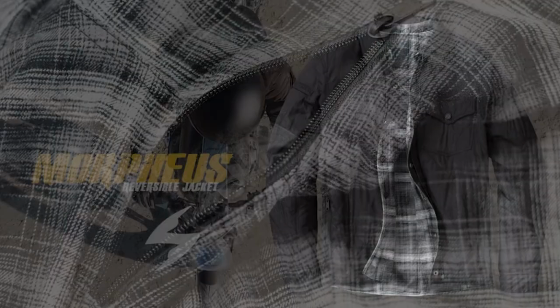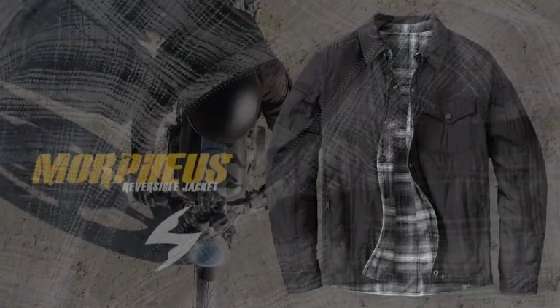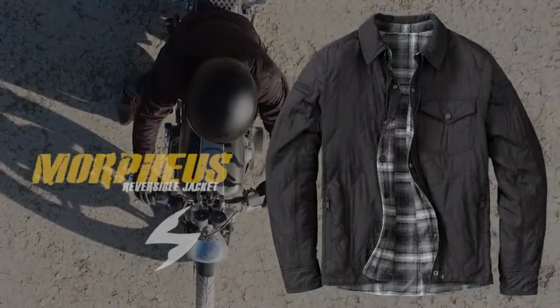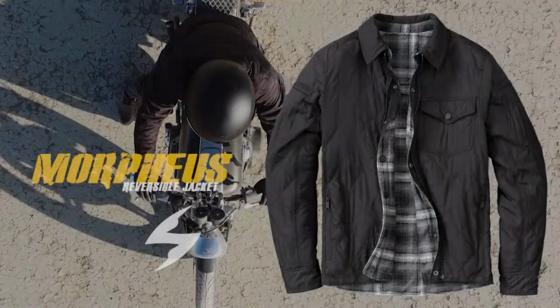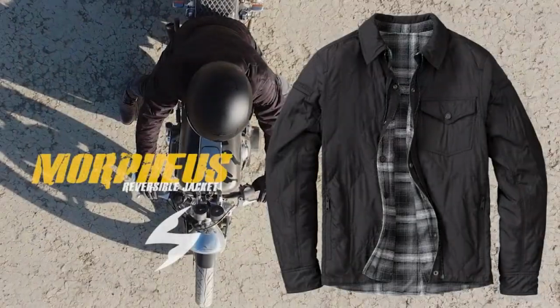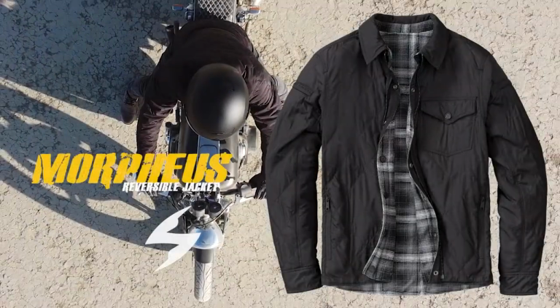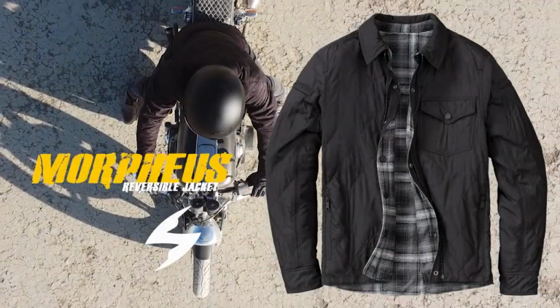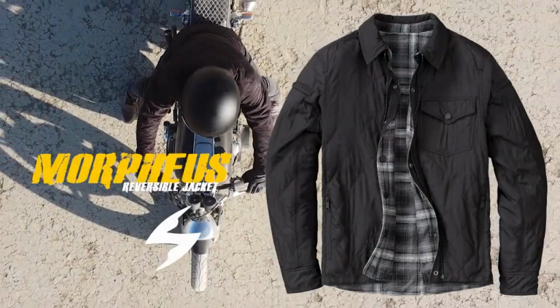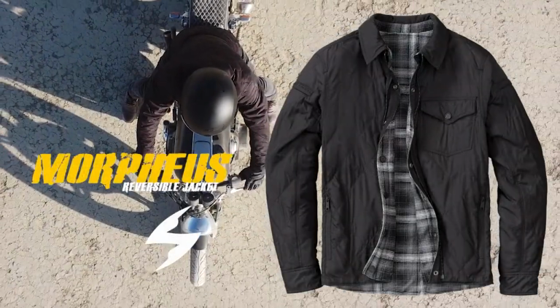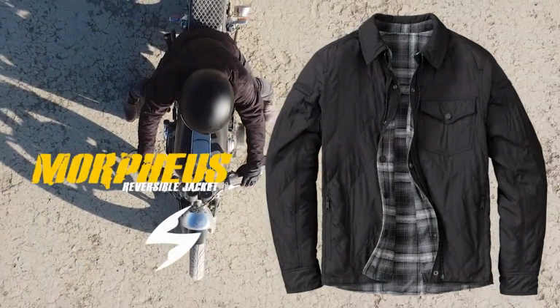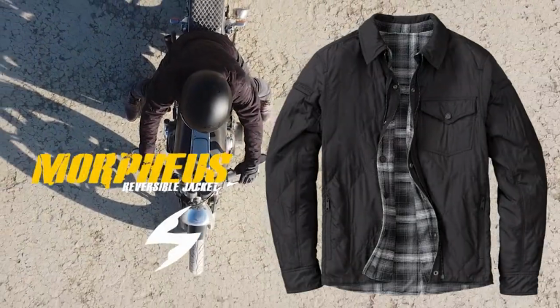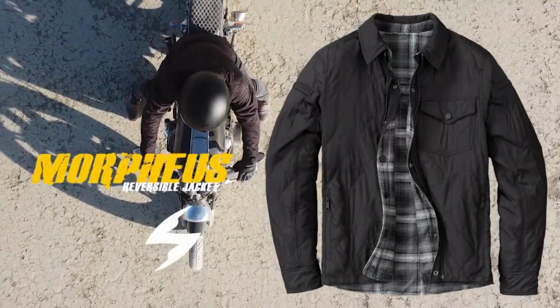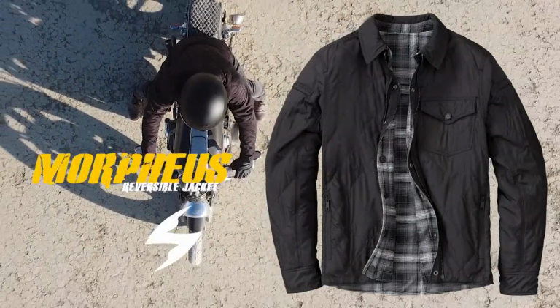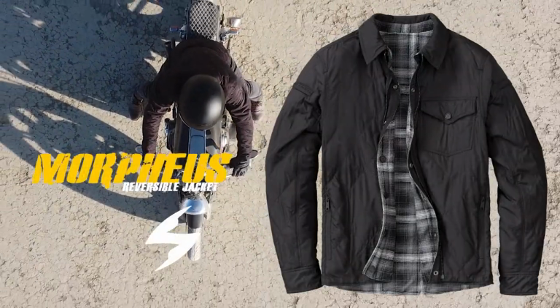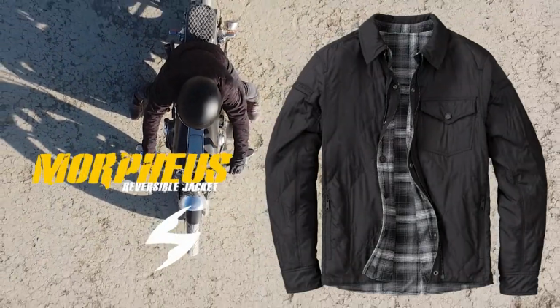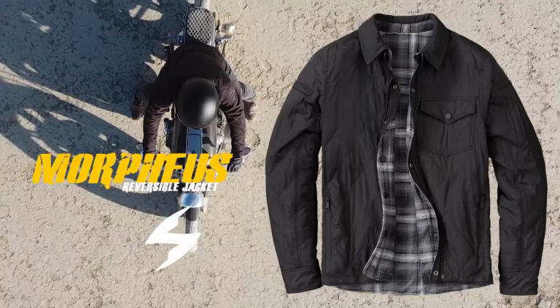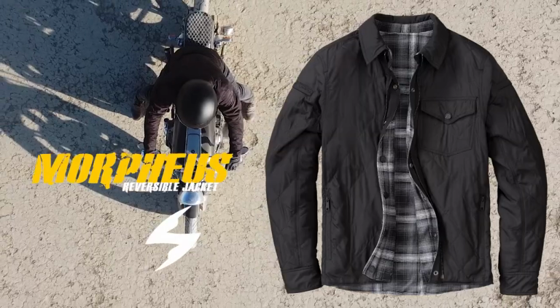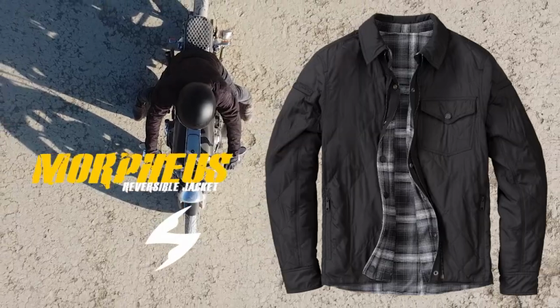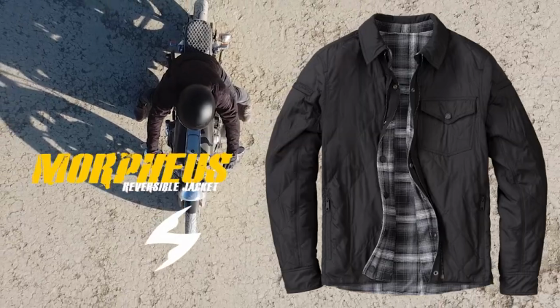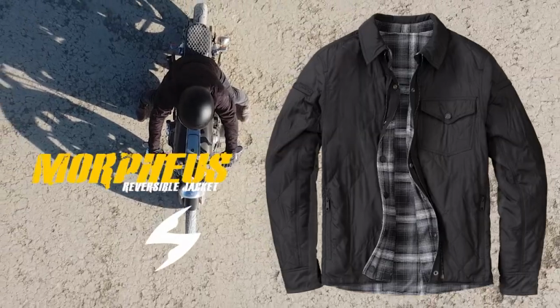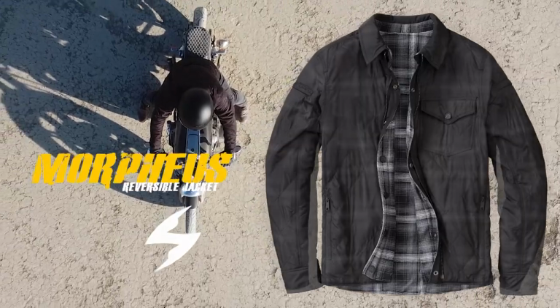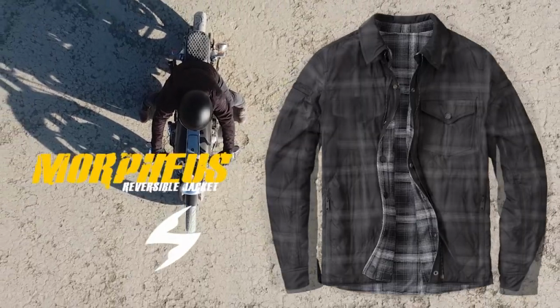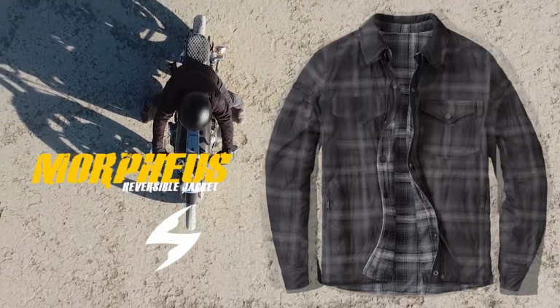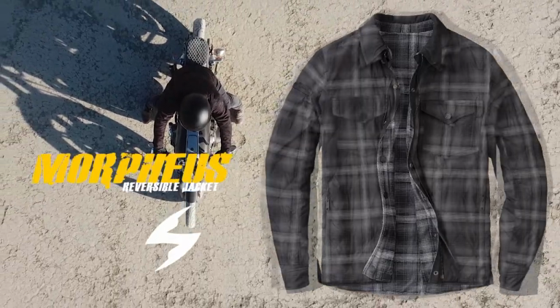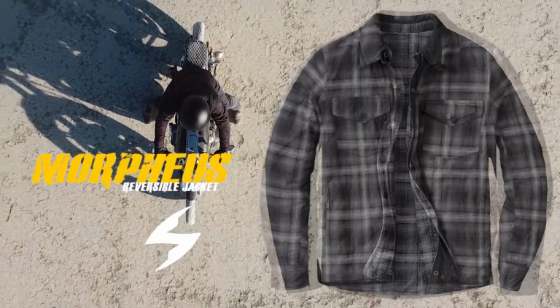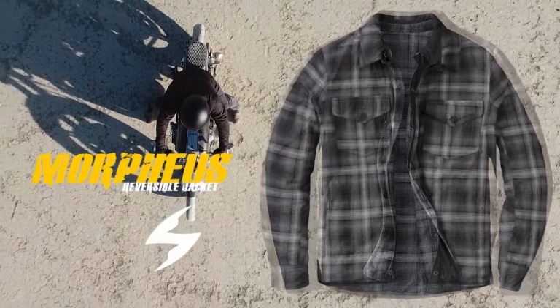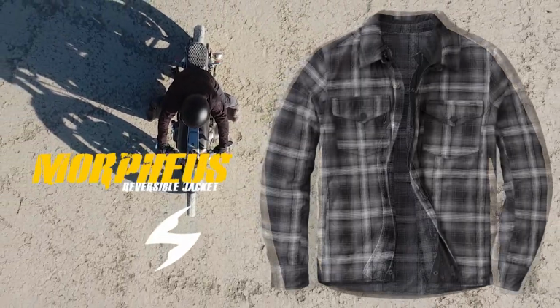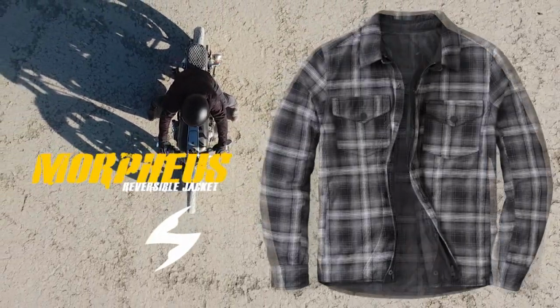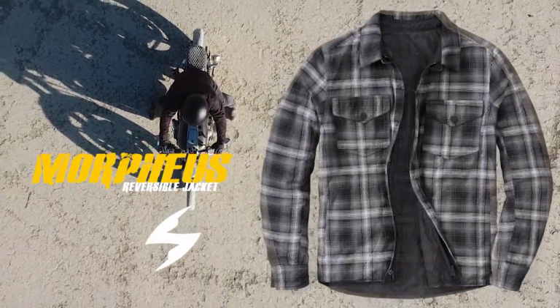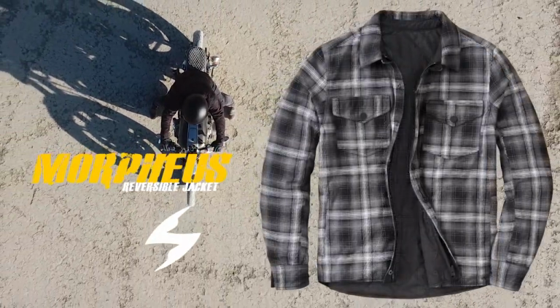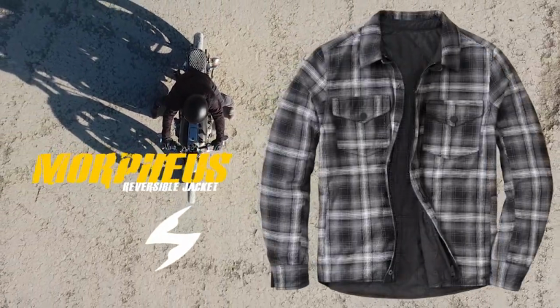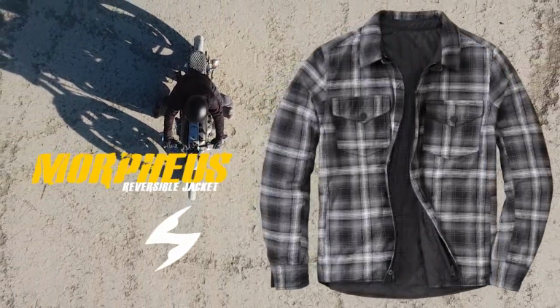The Morpheus reversible jacket — morph your style, not your standards.